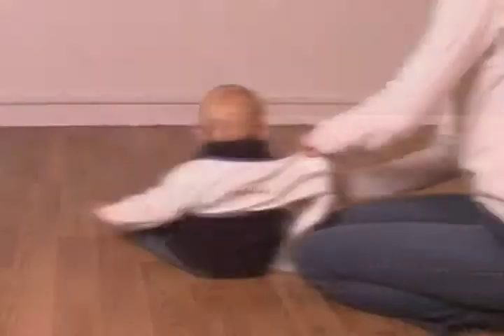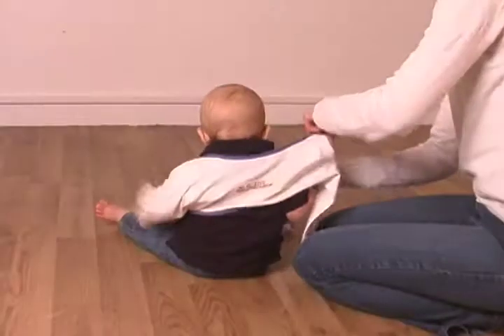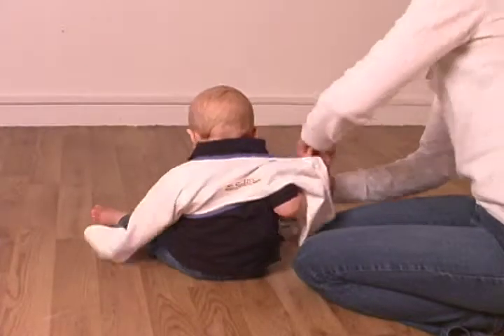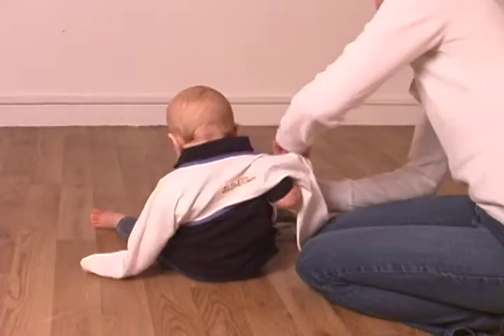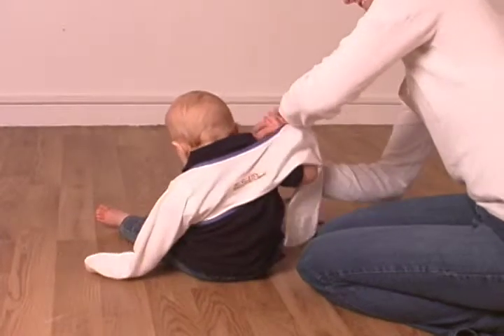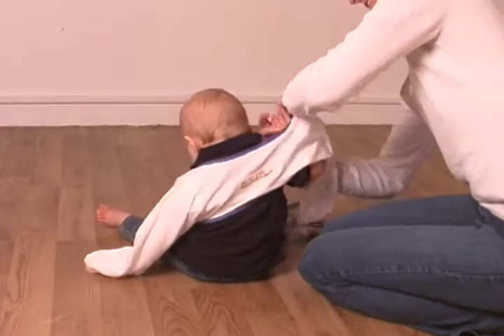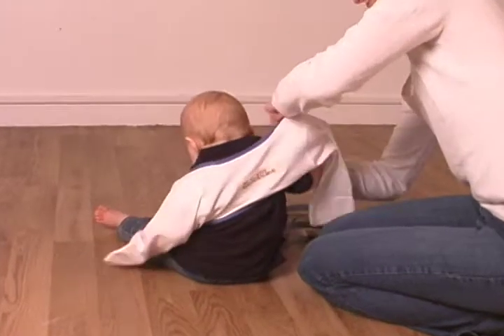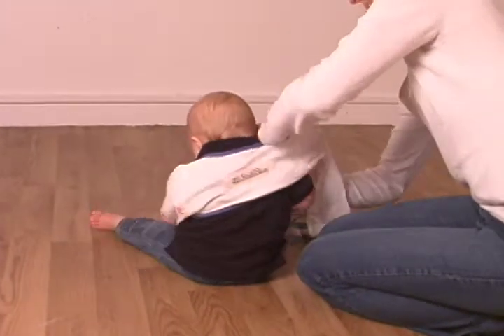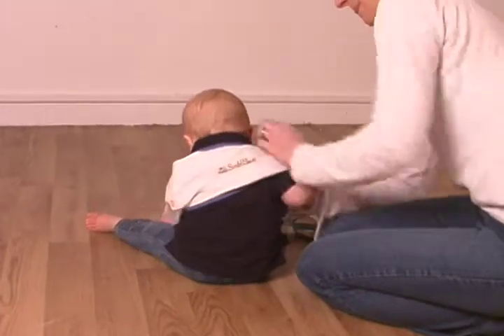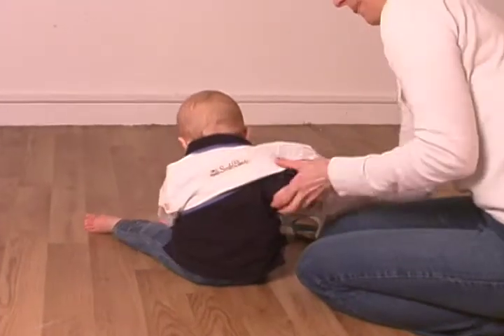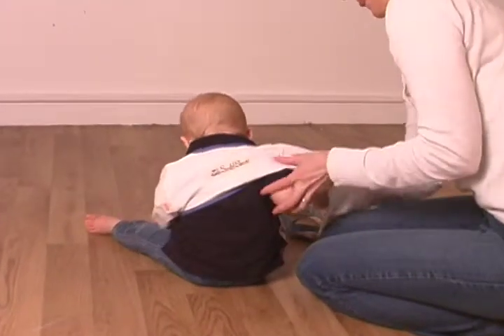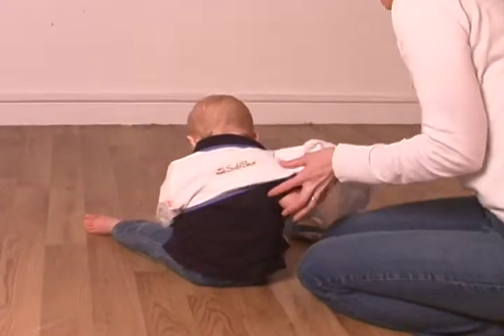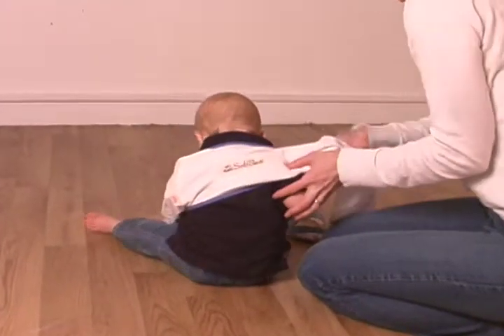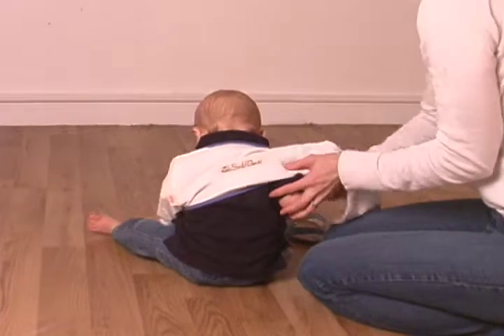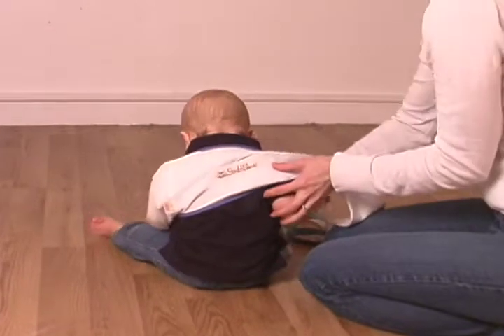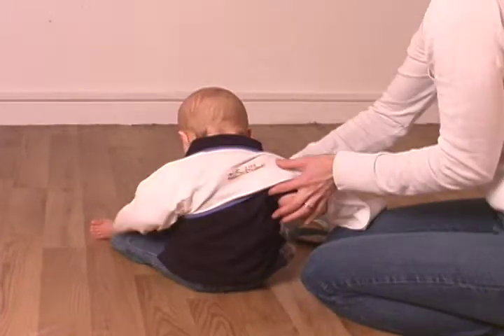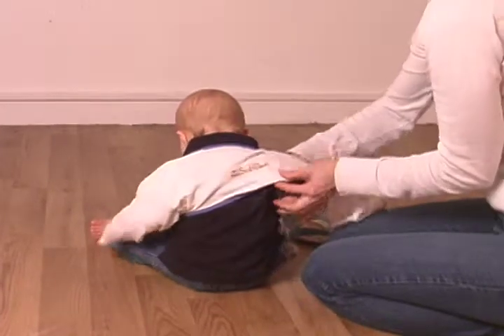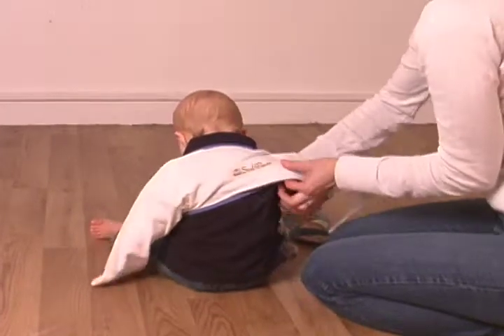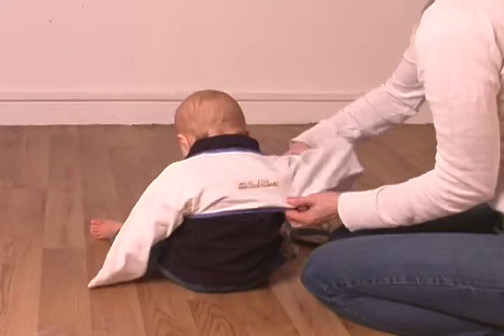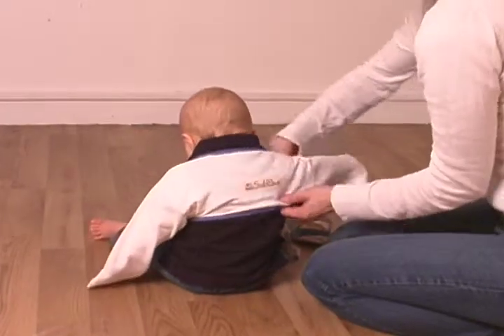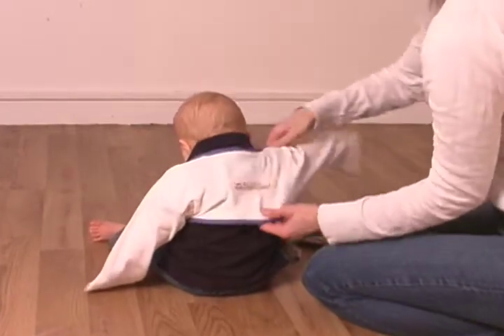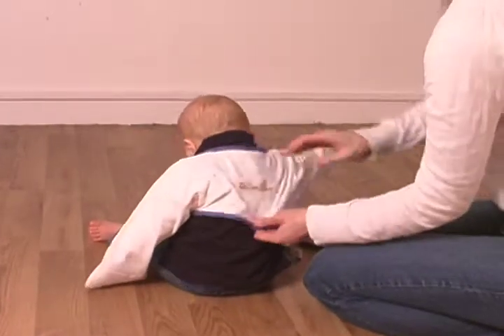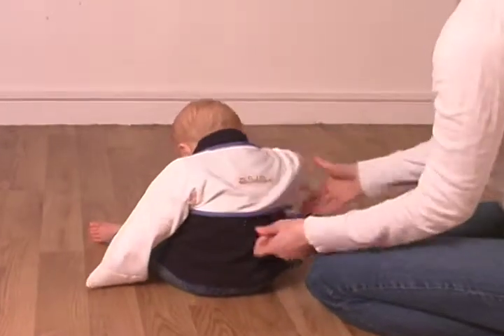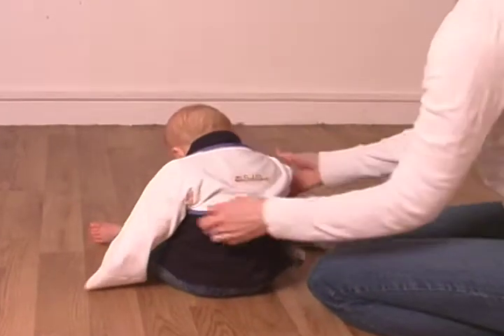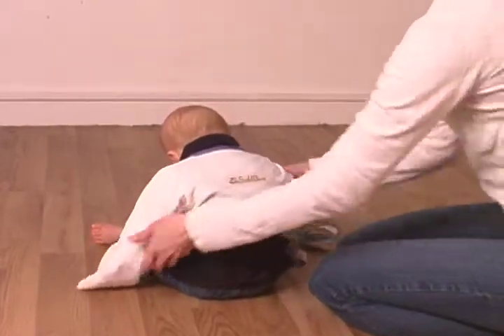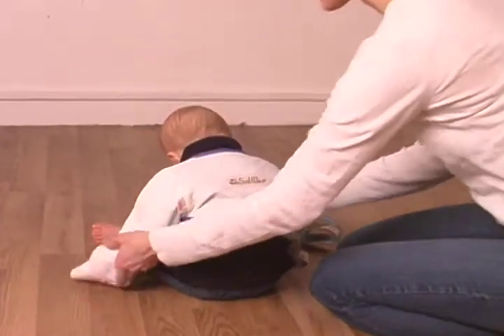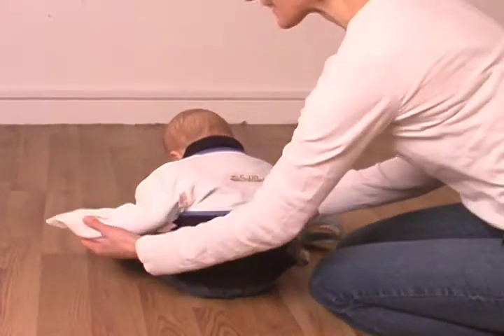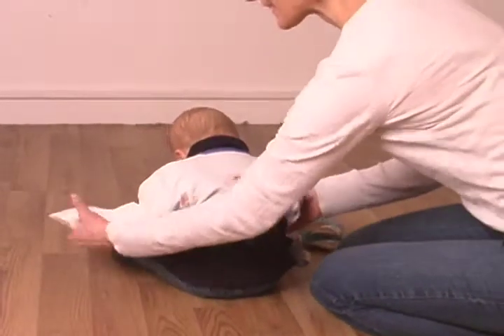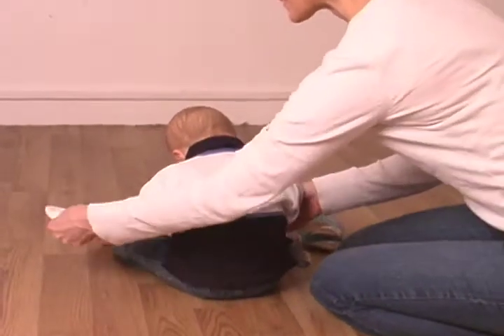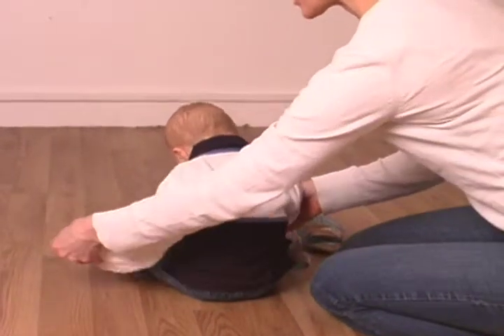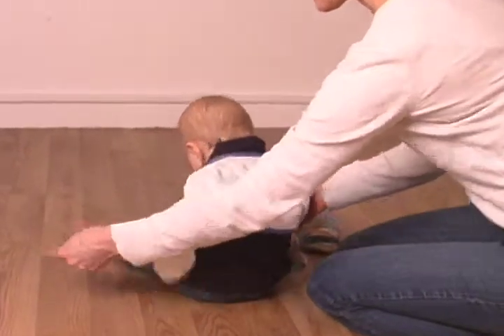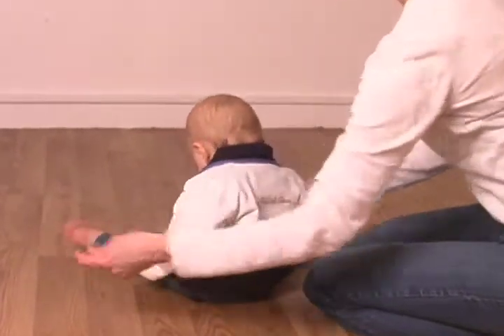If we try the larger size, you can see there is much more space around his body and he can use the cotton sections of the sleeves to scratch through.